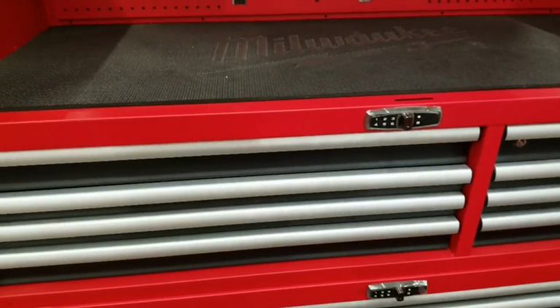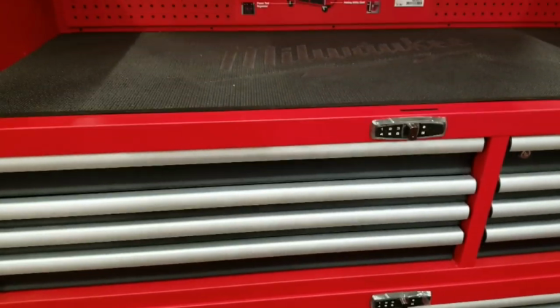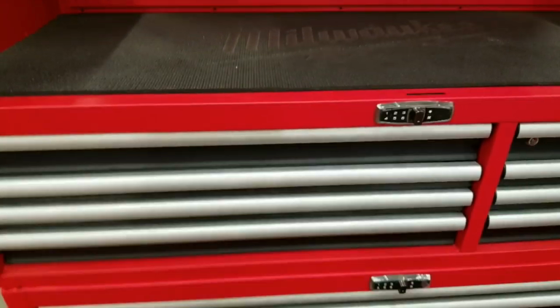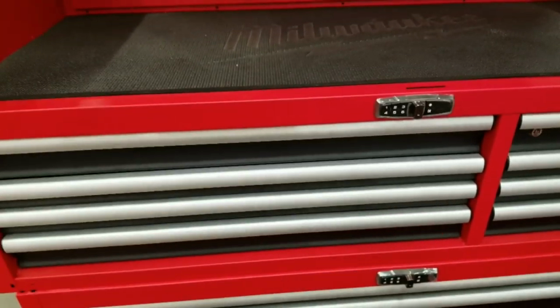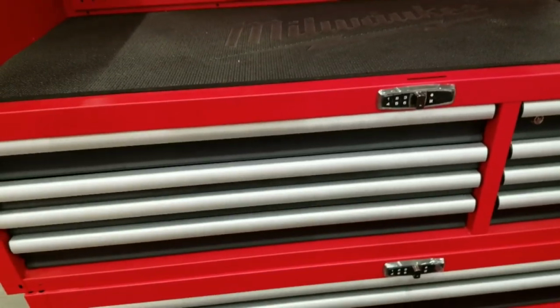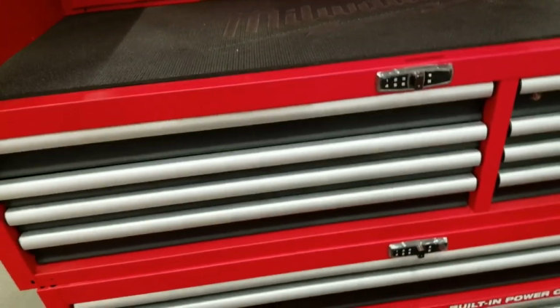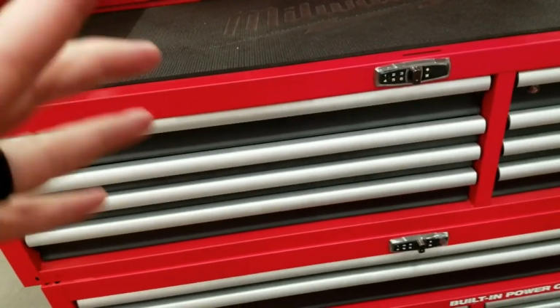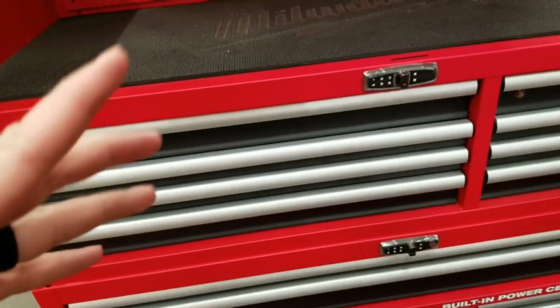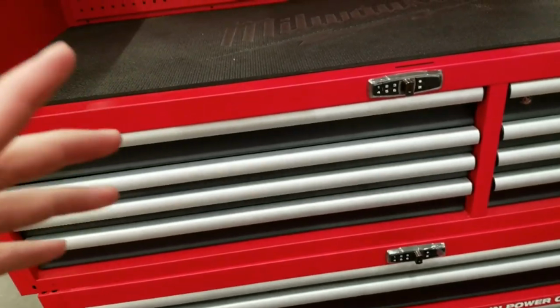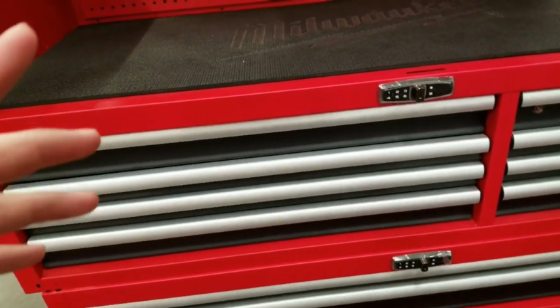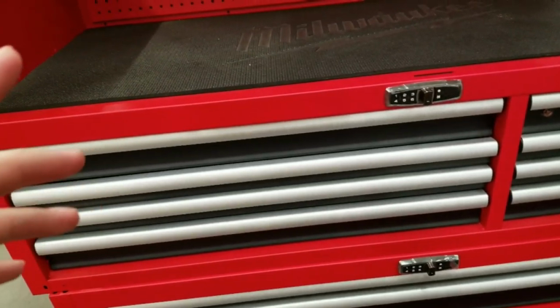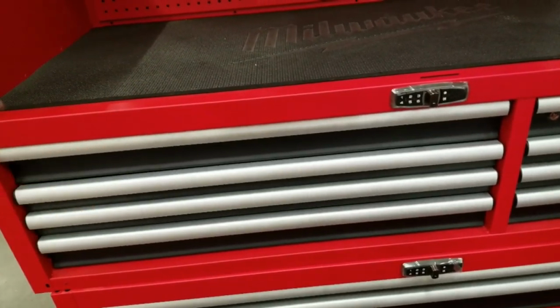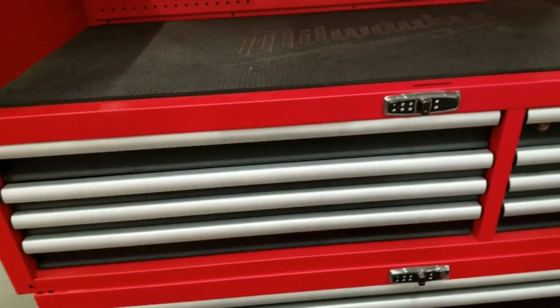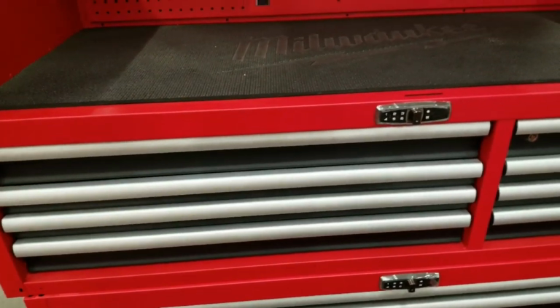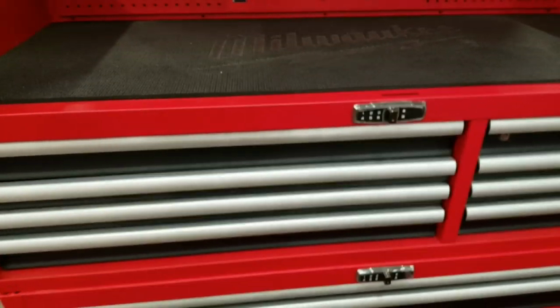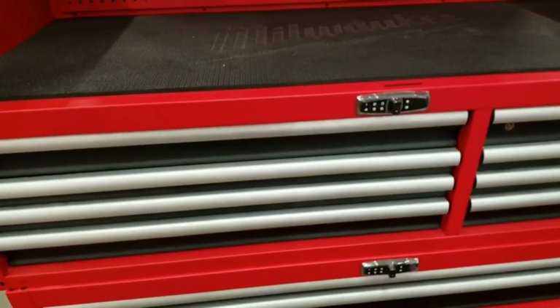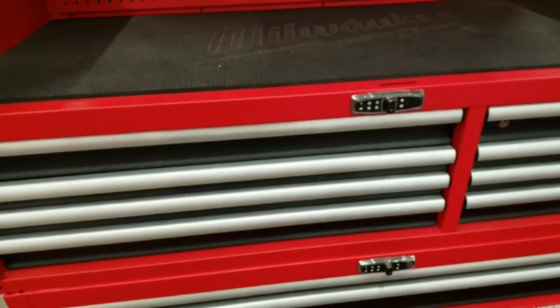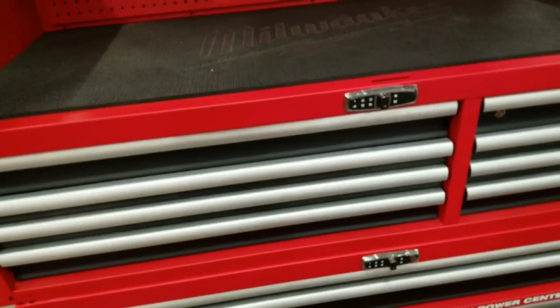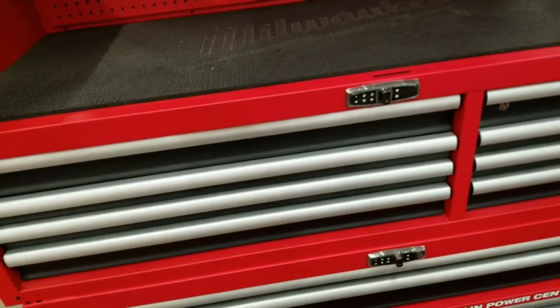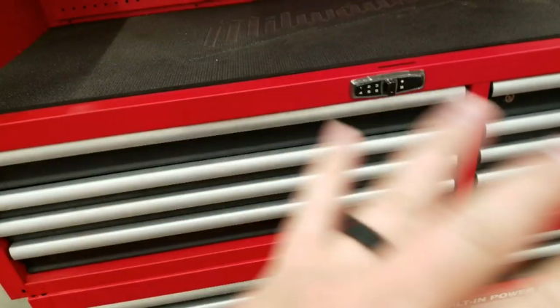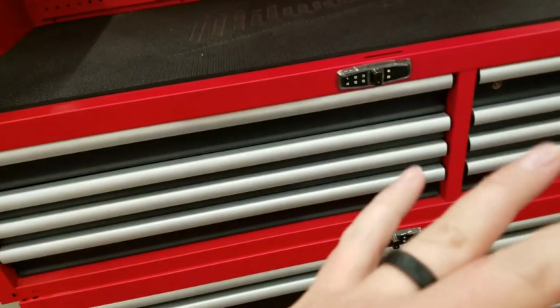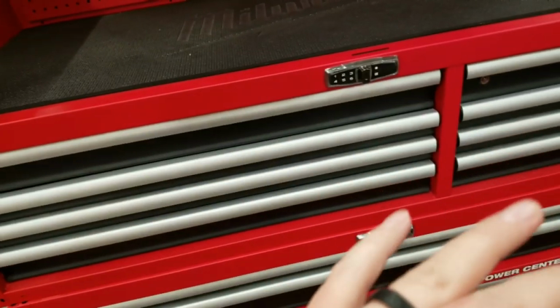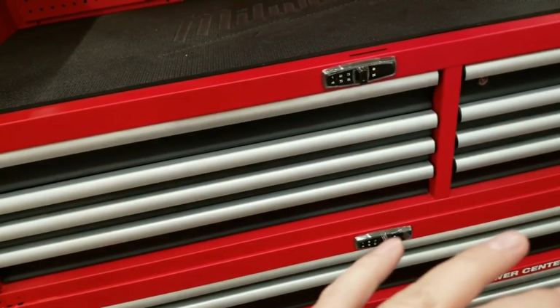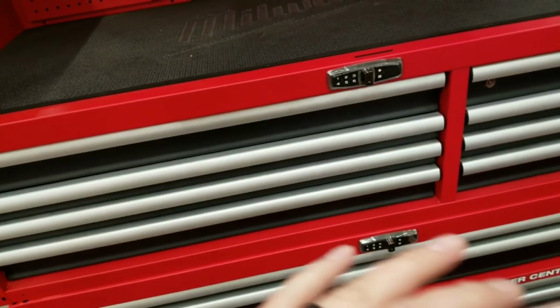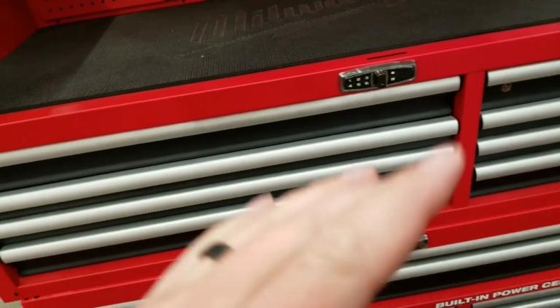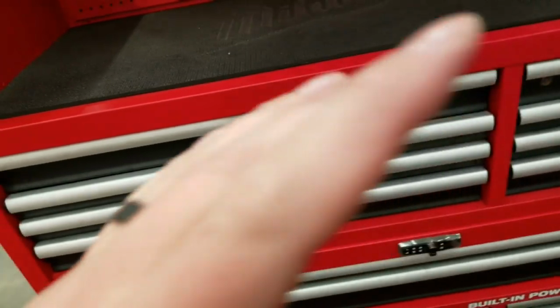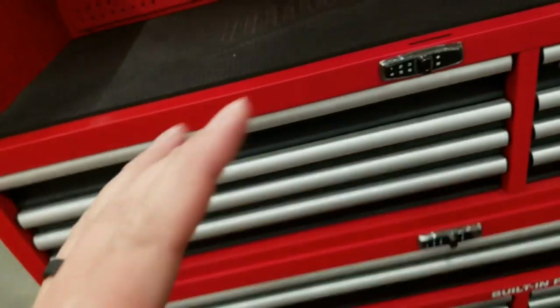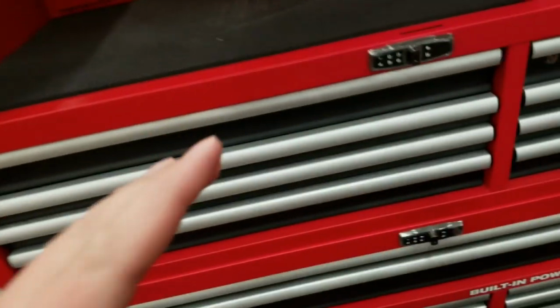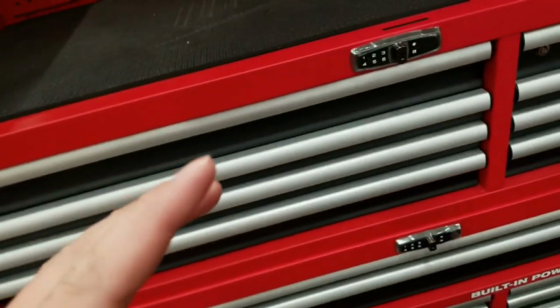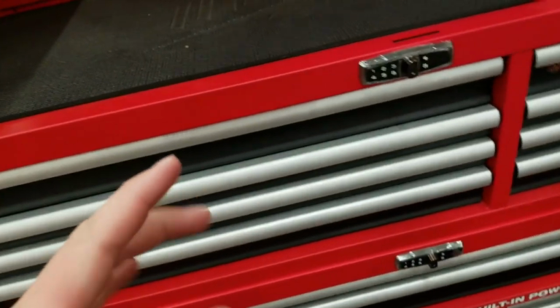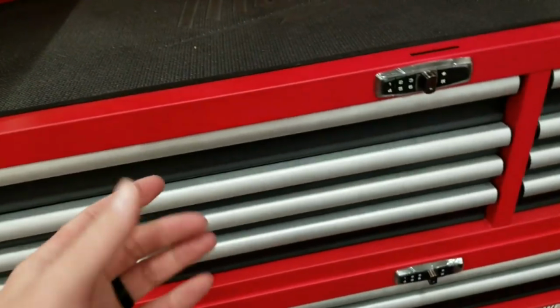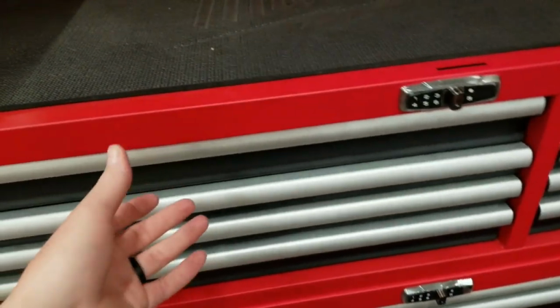All right guys, I was debating whether or not to do a video. I think I'll just do a quick sweep through the store real quick, see if there's any updates on the price.